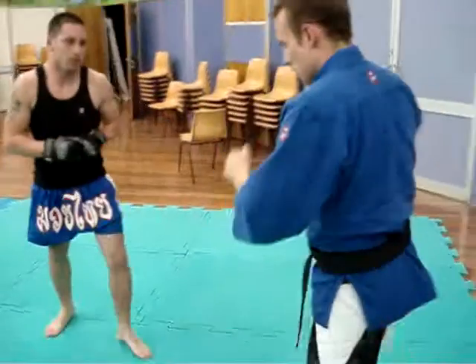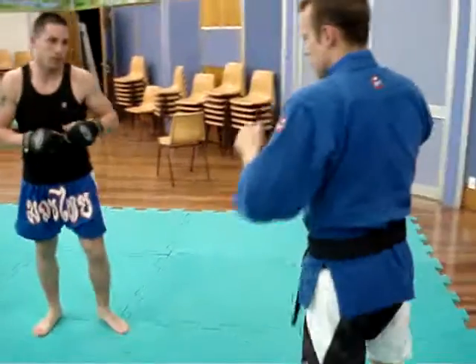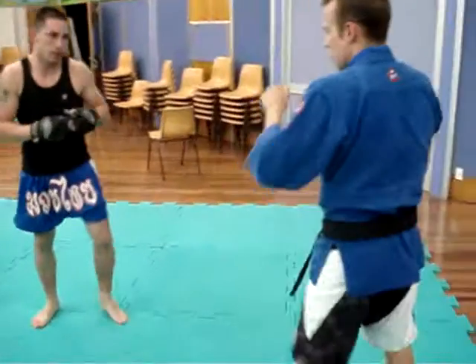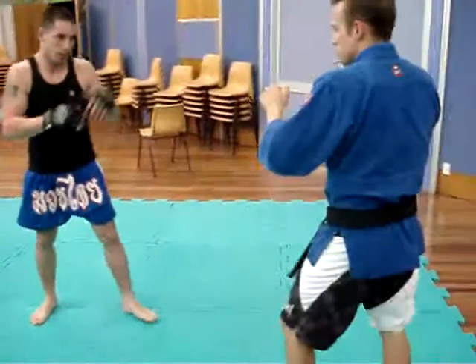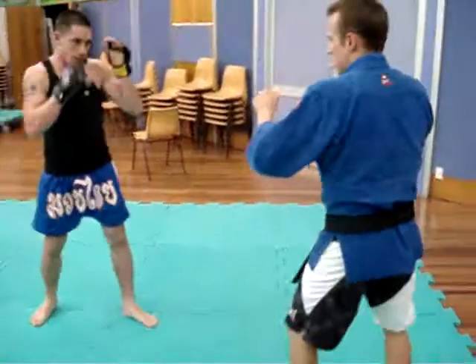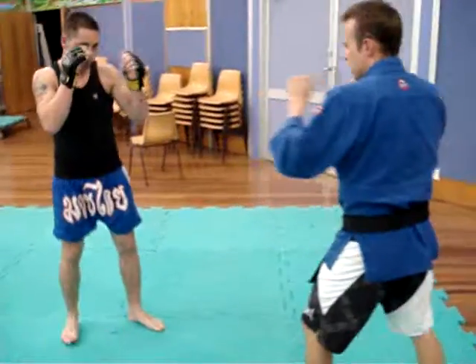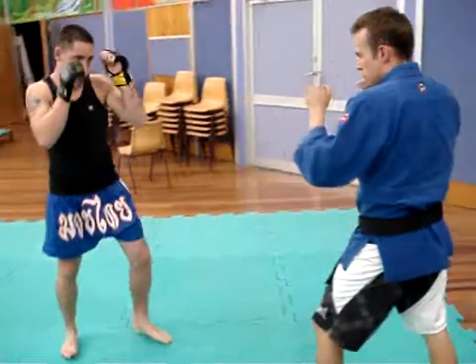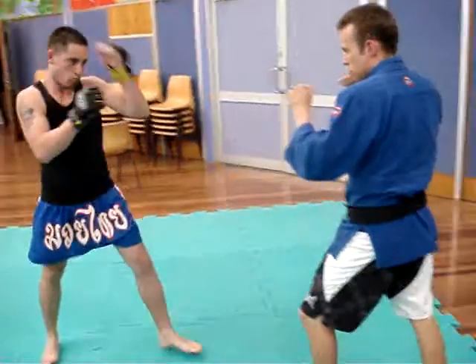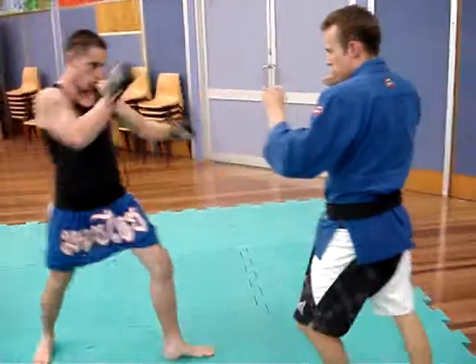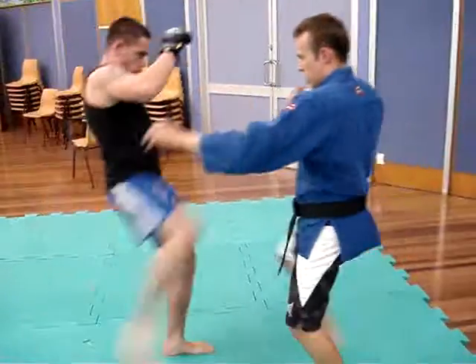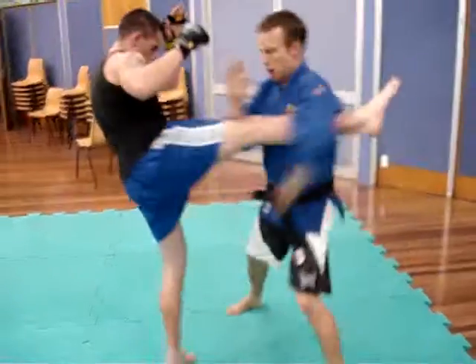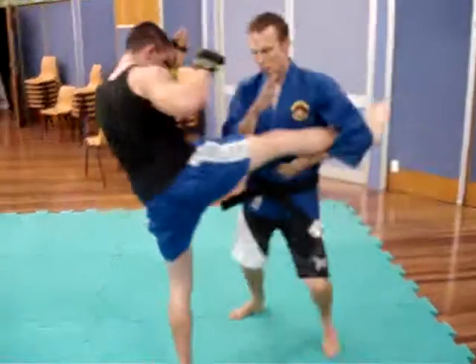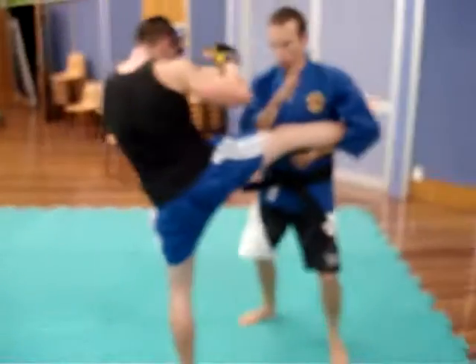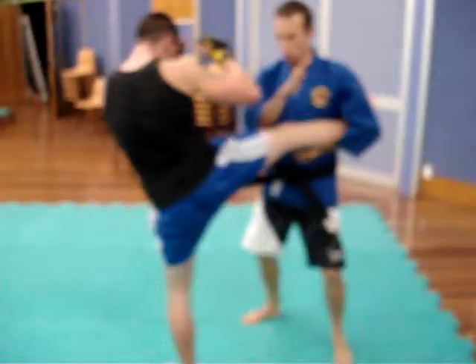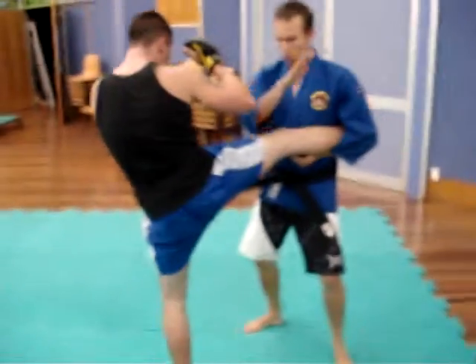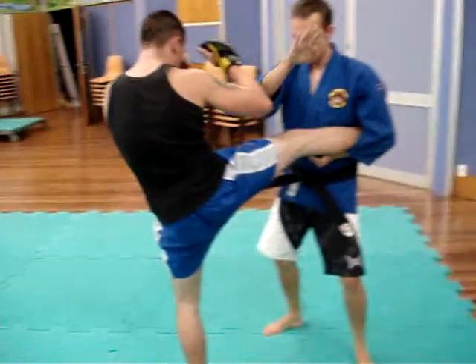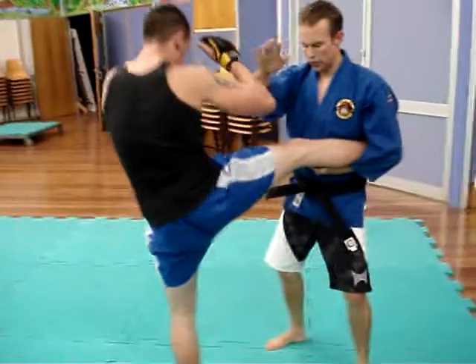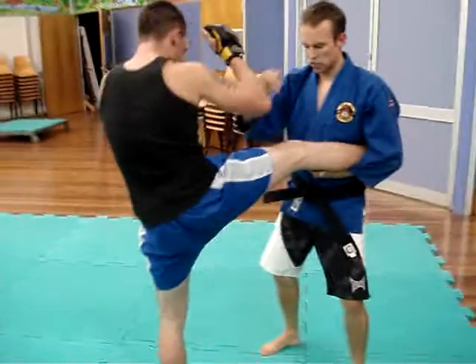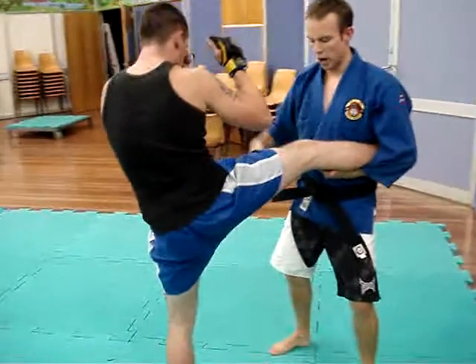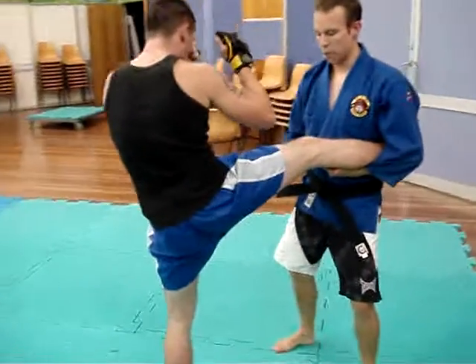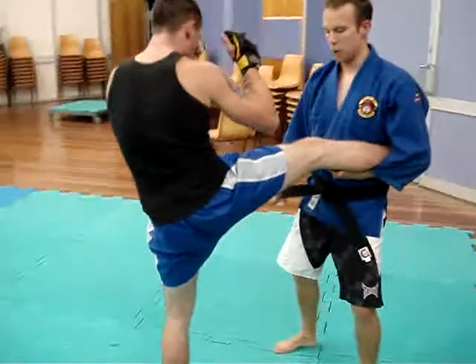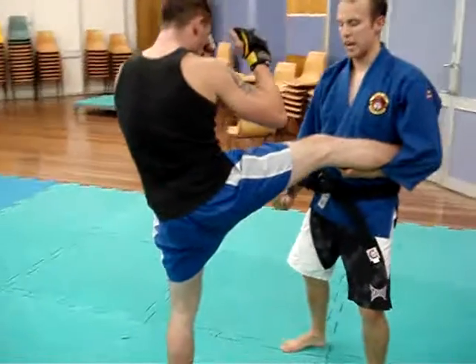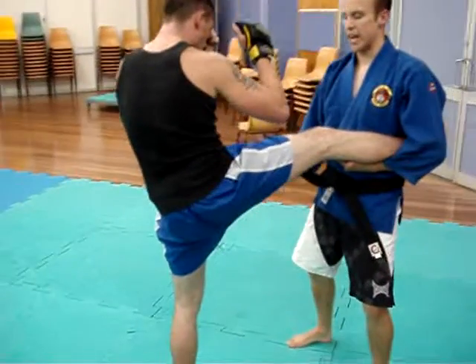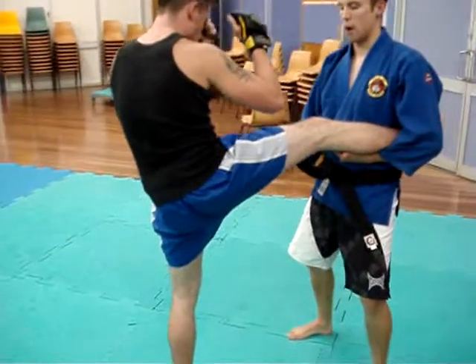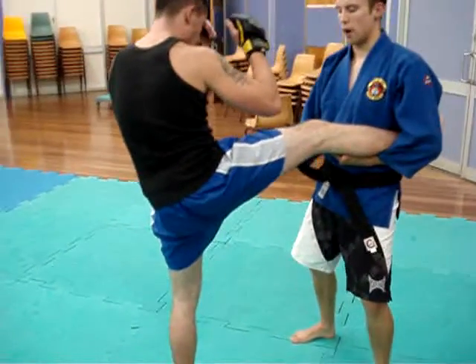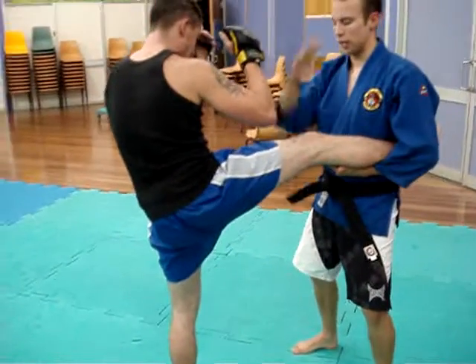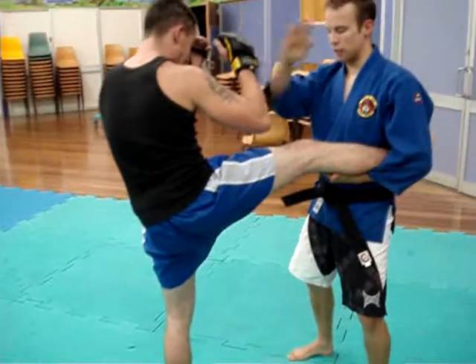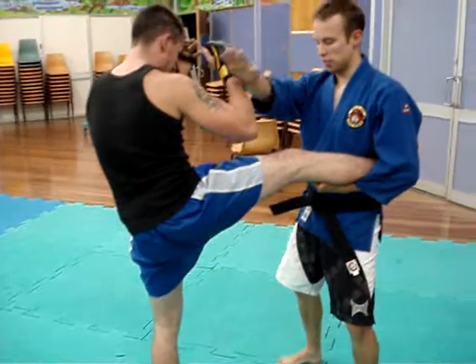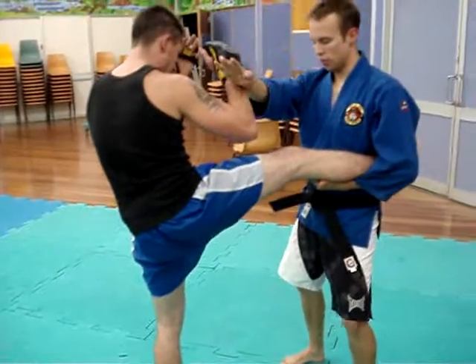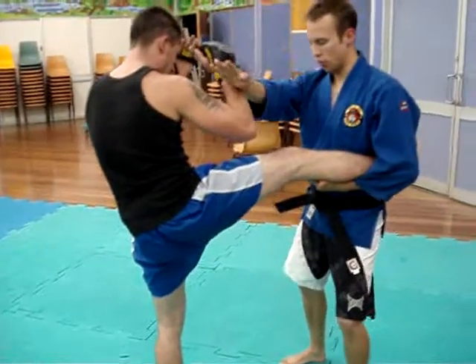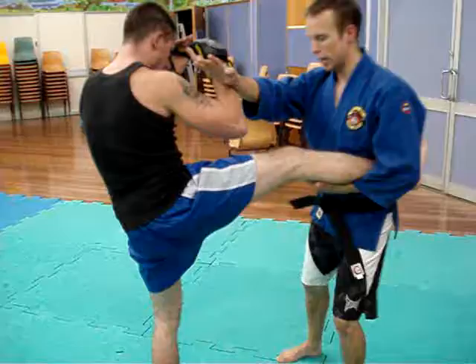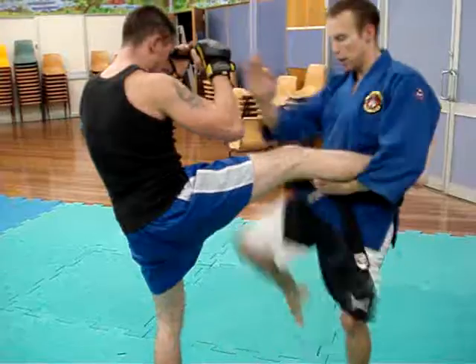Next one, same catching motion here, but this time I'm going to bring my knee up underneath the inside of the thigh here.